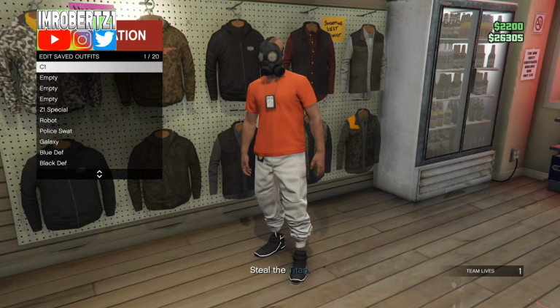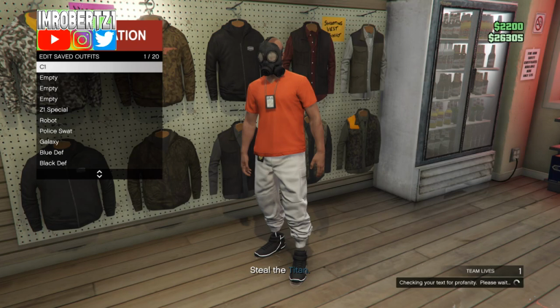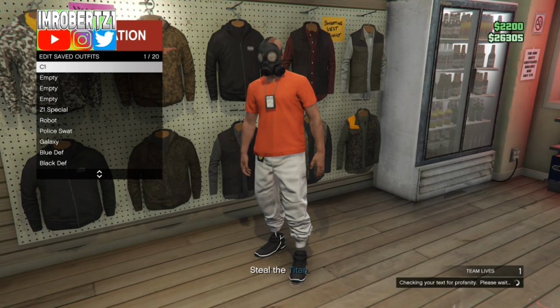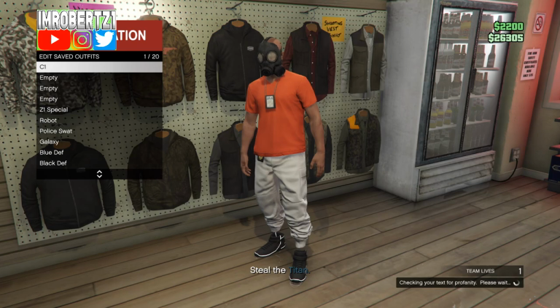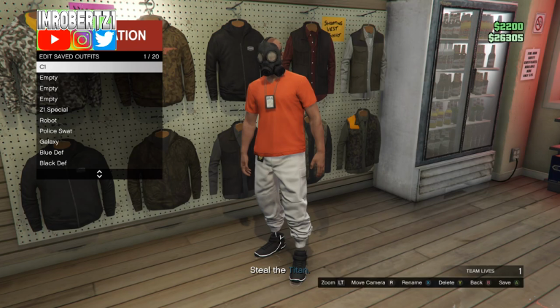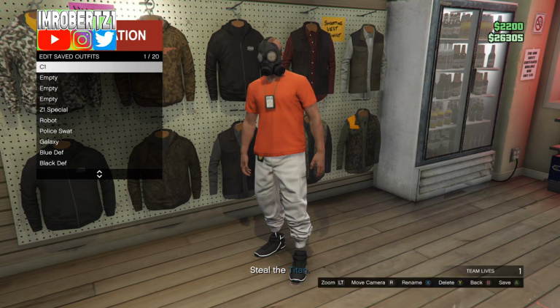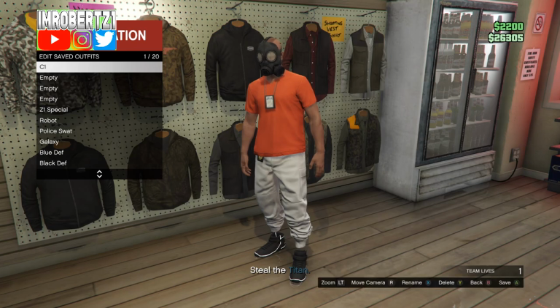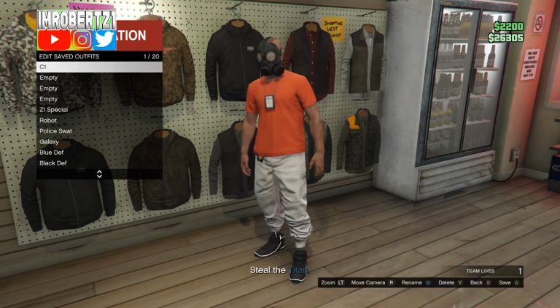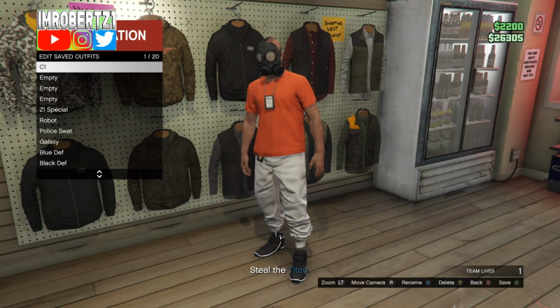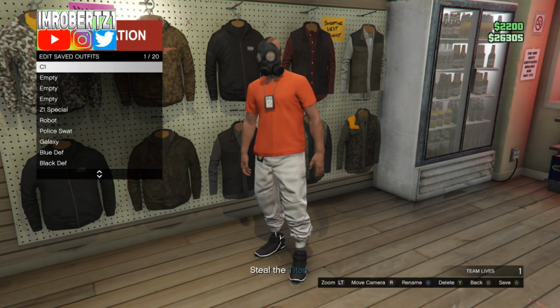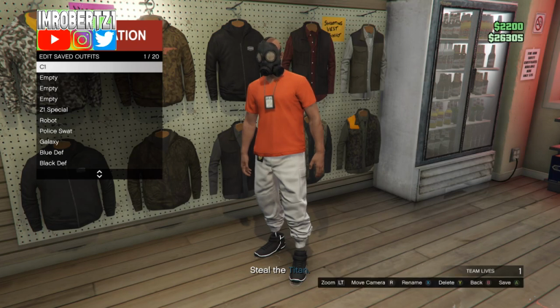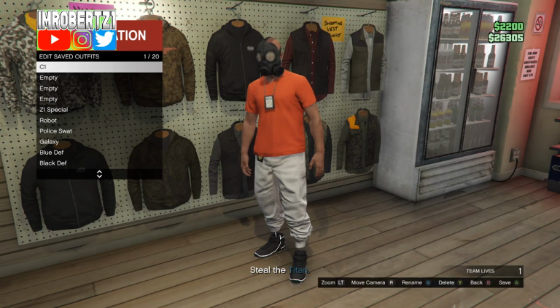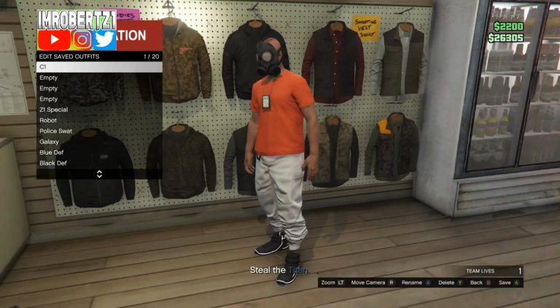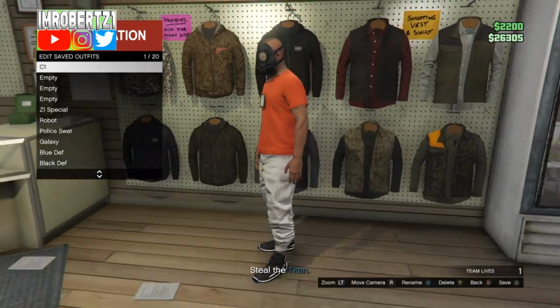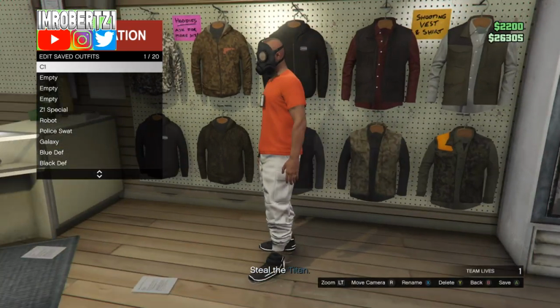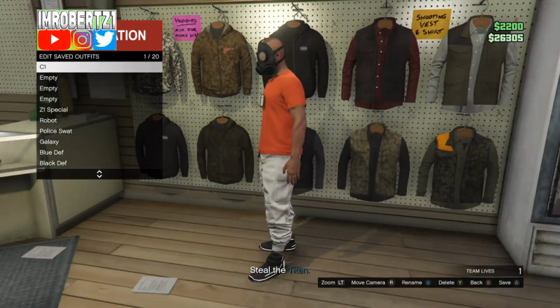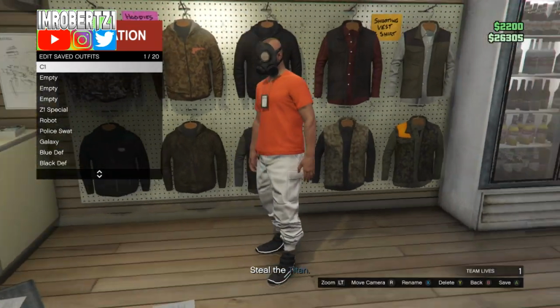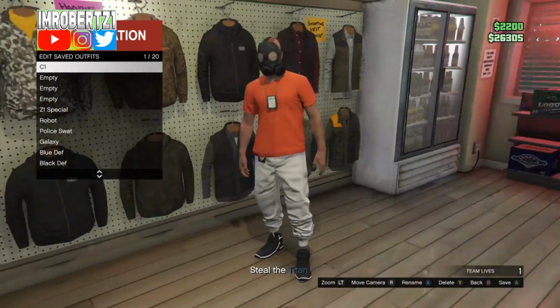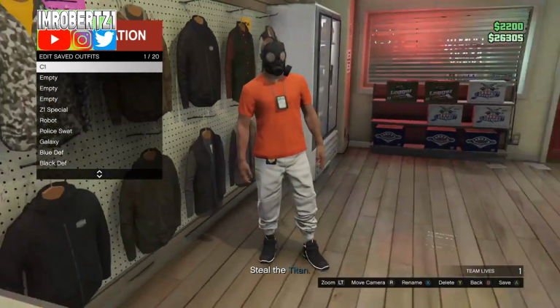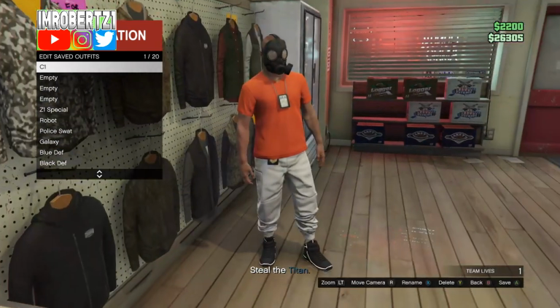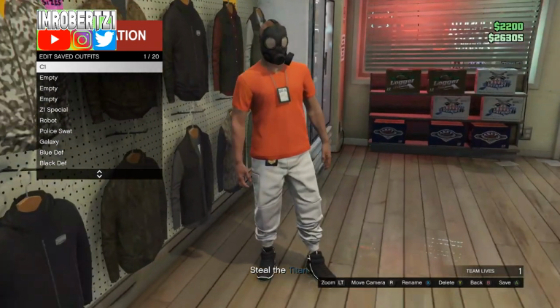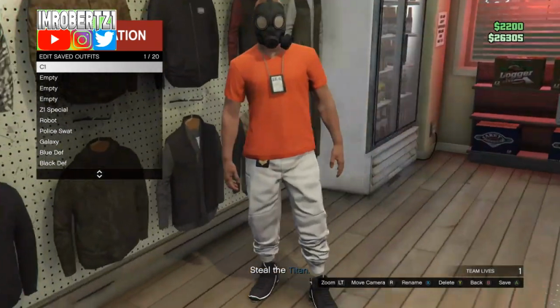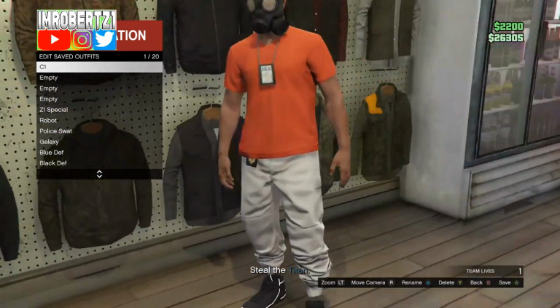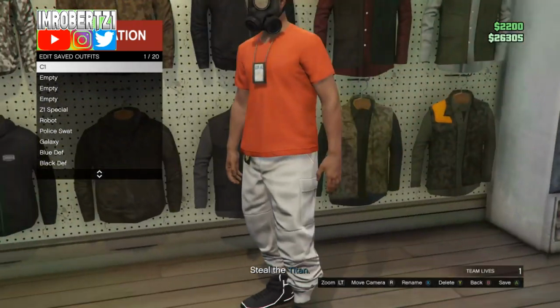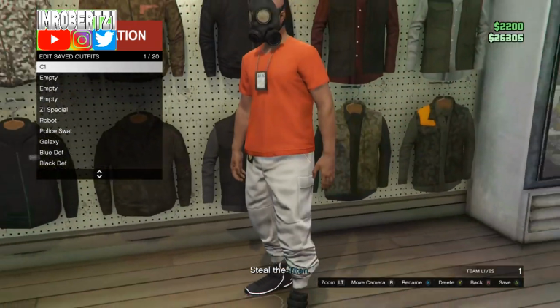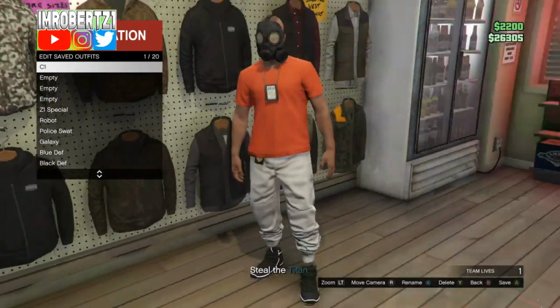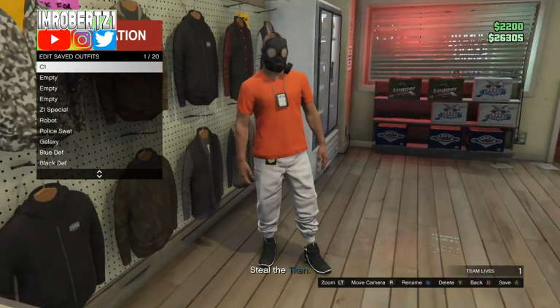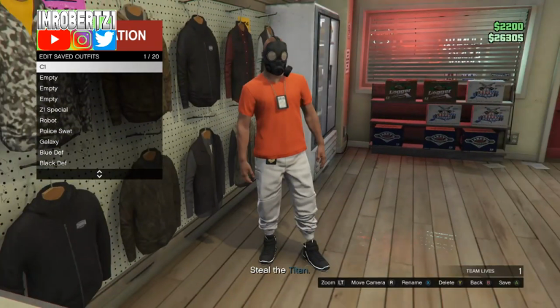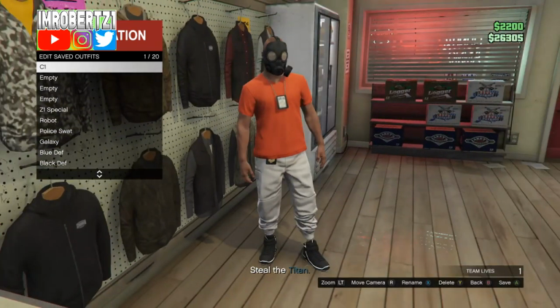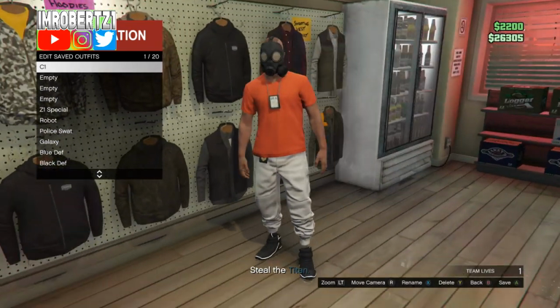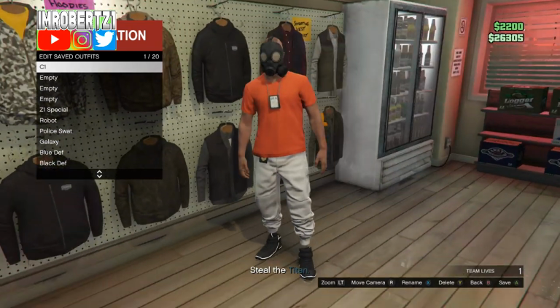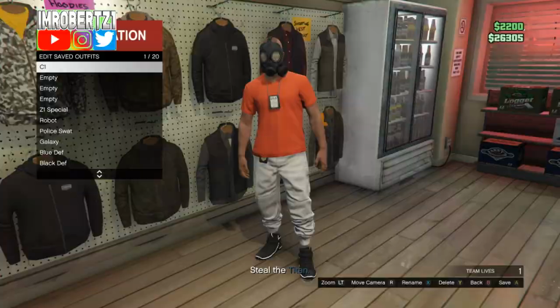Now go to the Ammu-Nation, then save this outfit in the first outfit slot. Pull up your phone then quit the job.